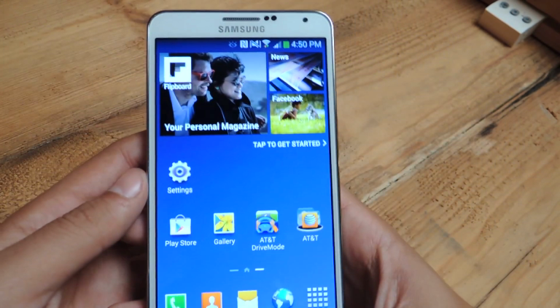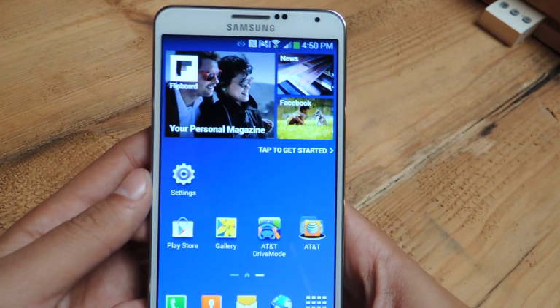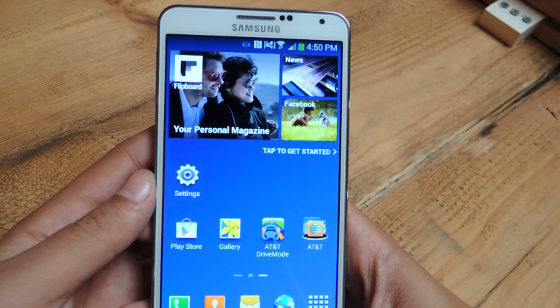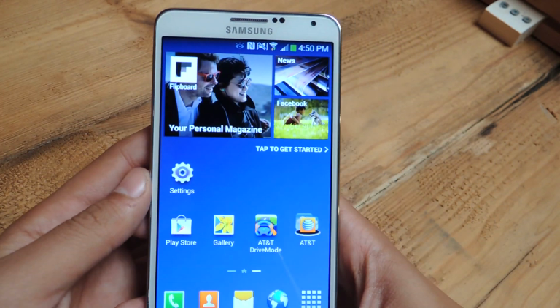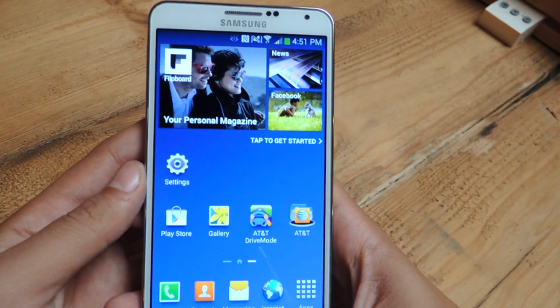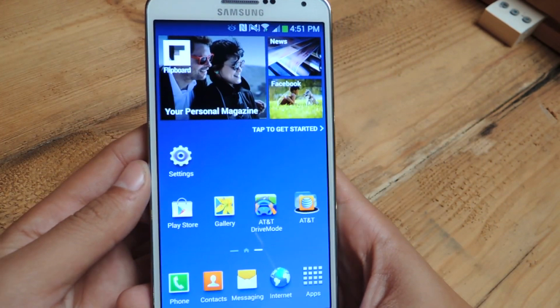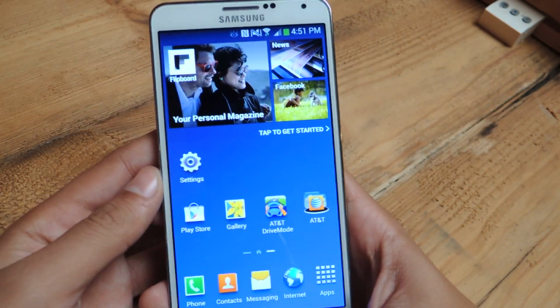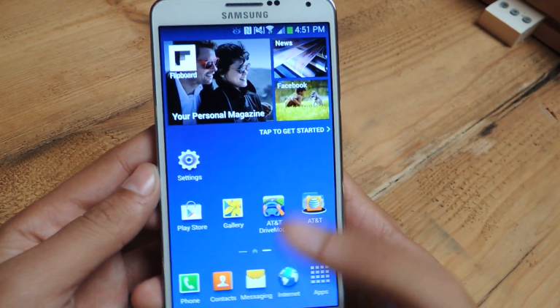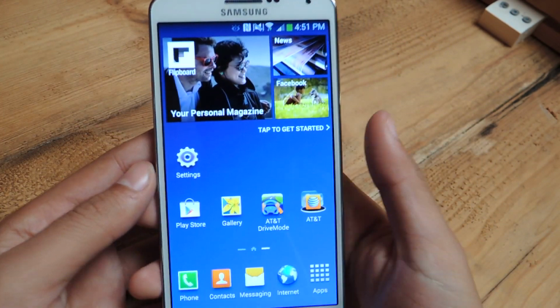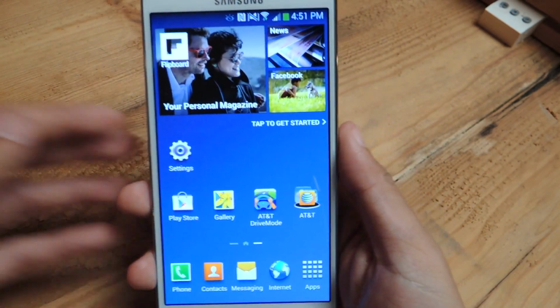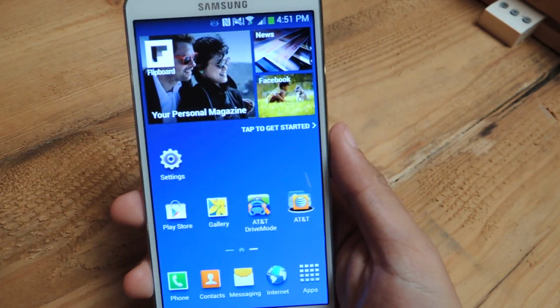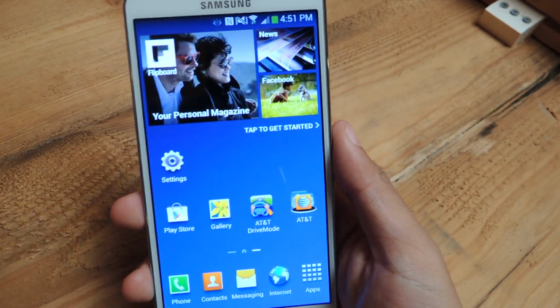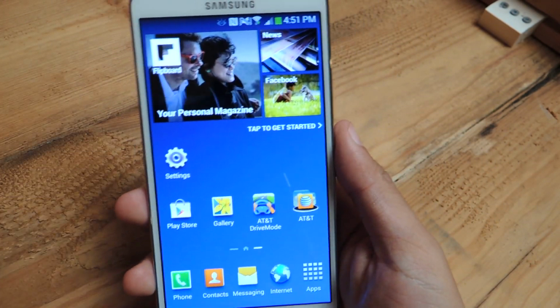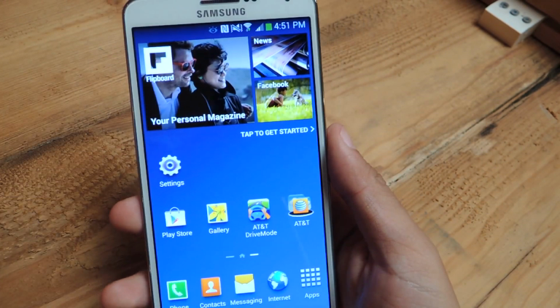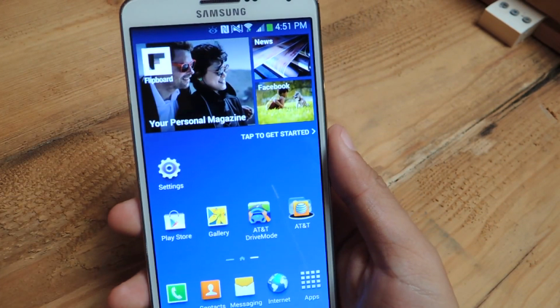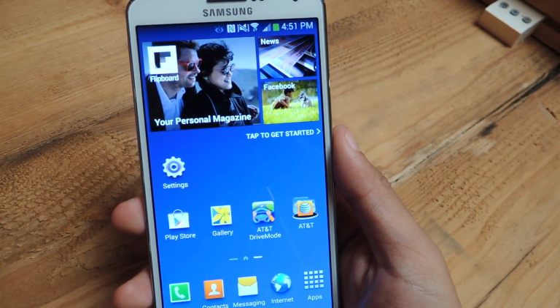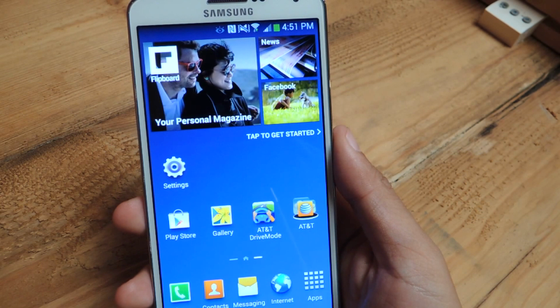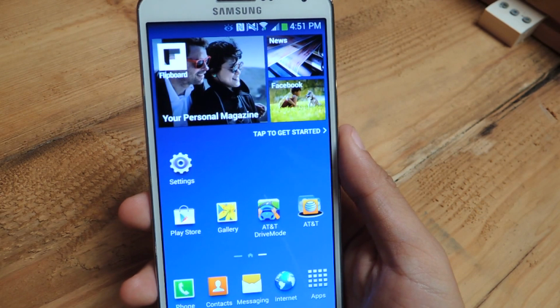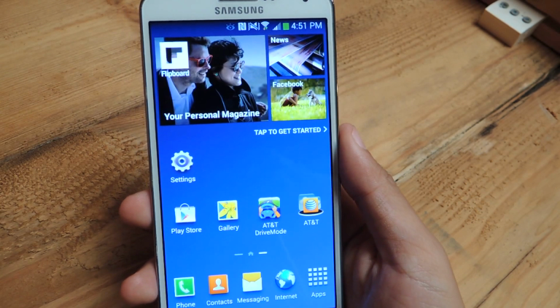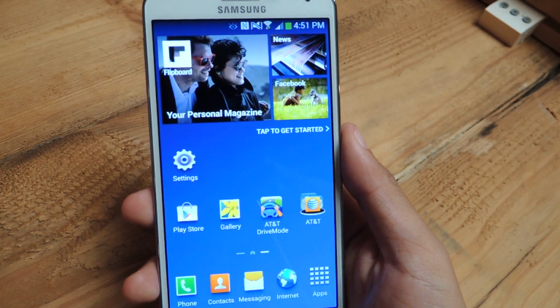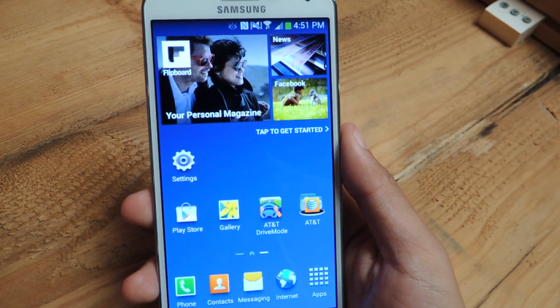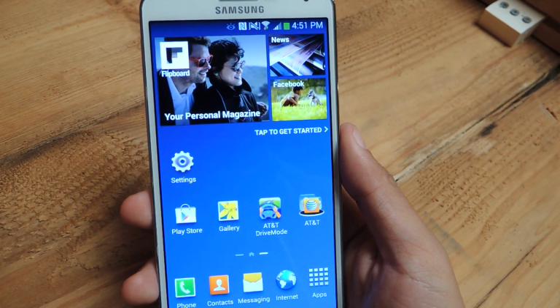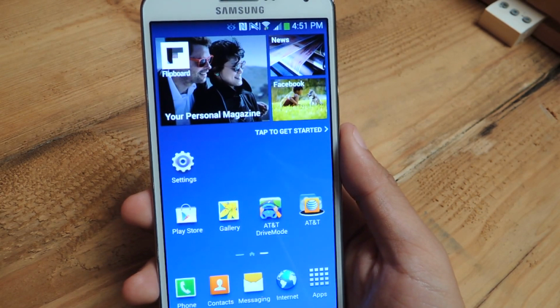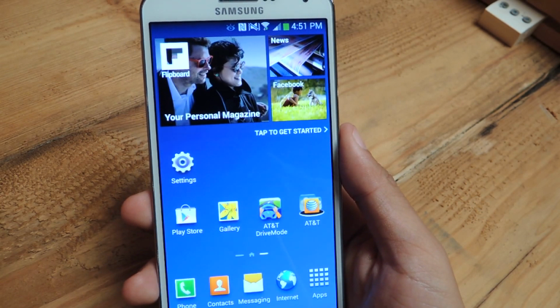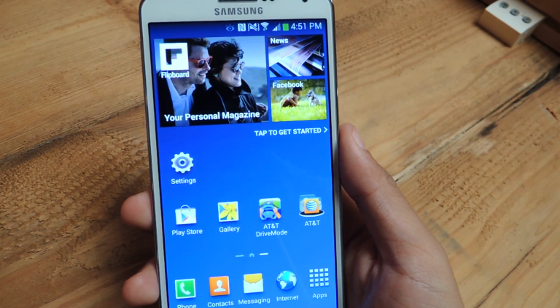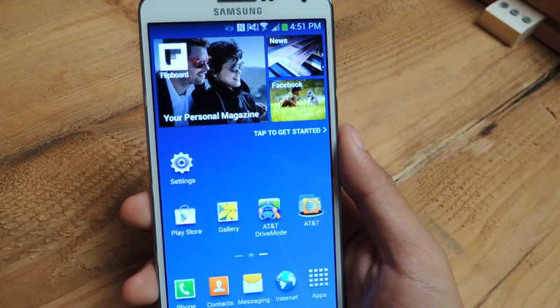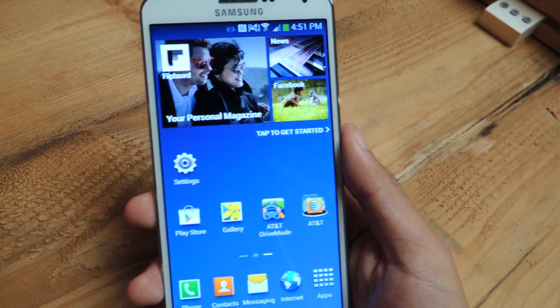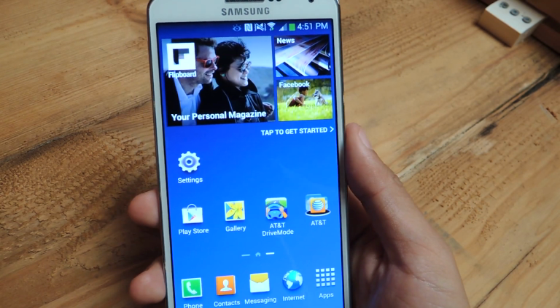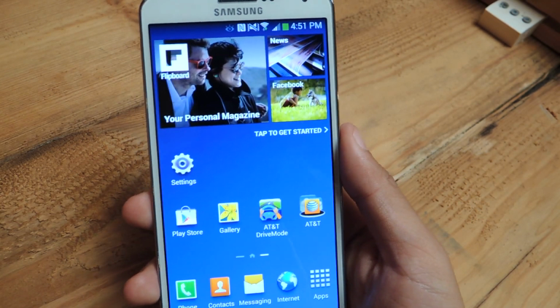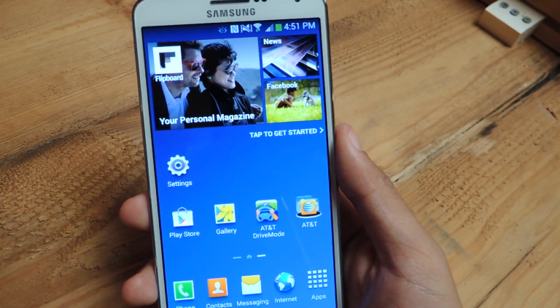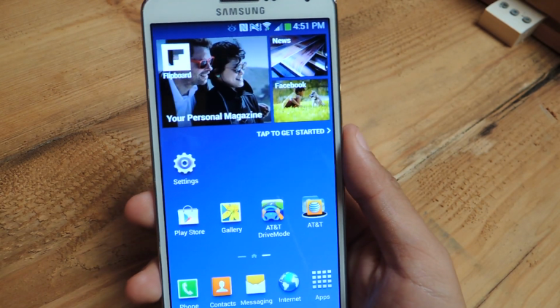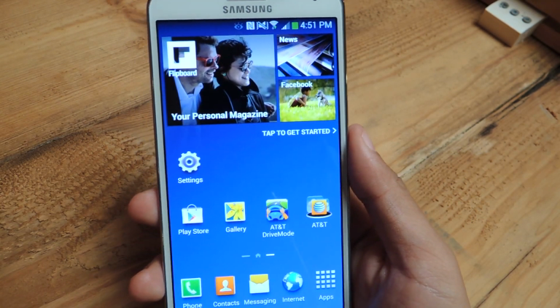Alright, well that's it. Thanks guys. Don't forget to like, comment, subscribe, and check out the full tutorial over at Galaxy Note 3 SoftModder.